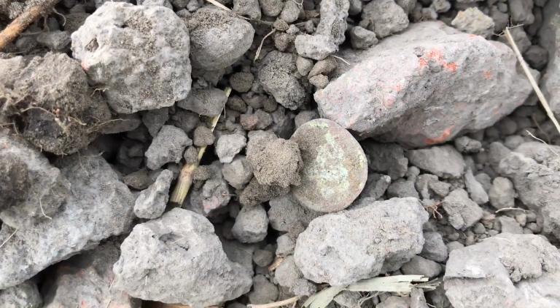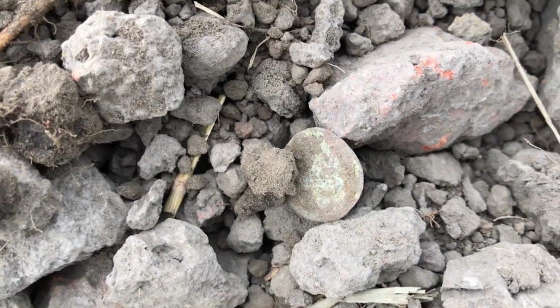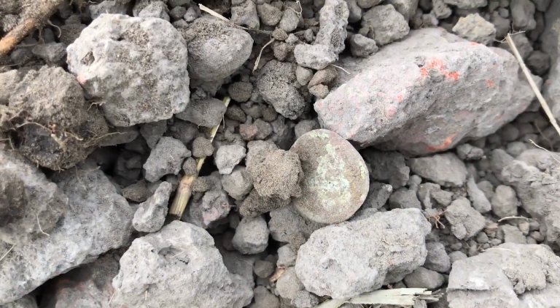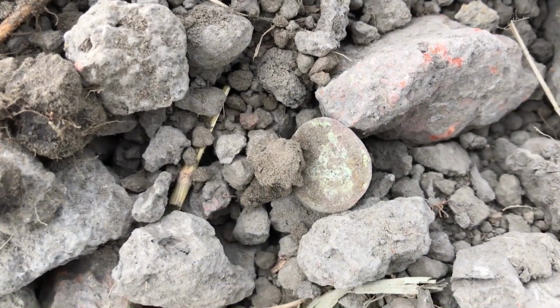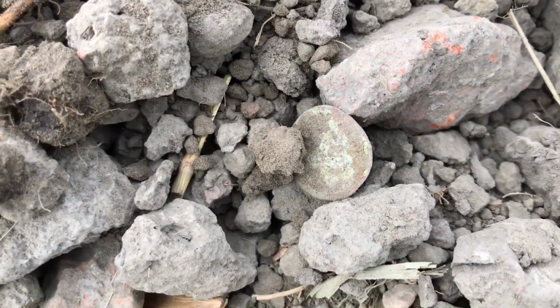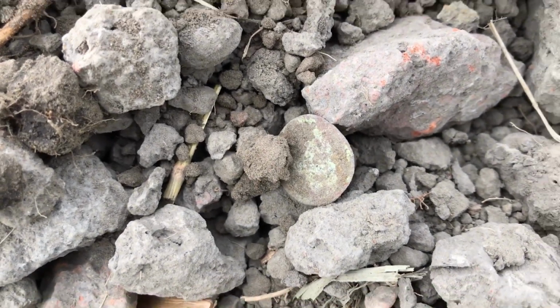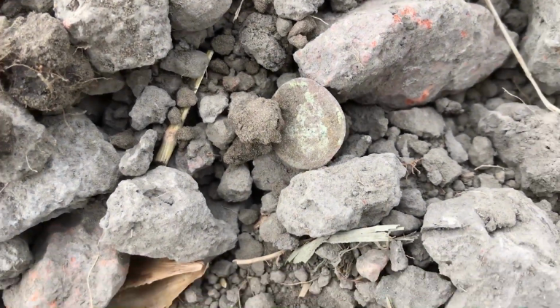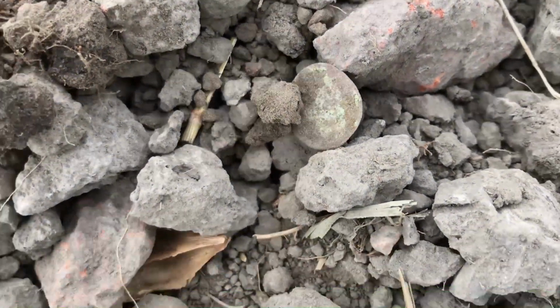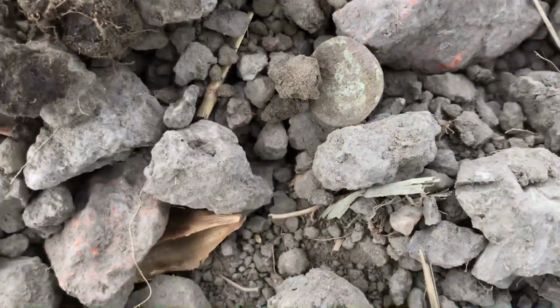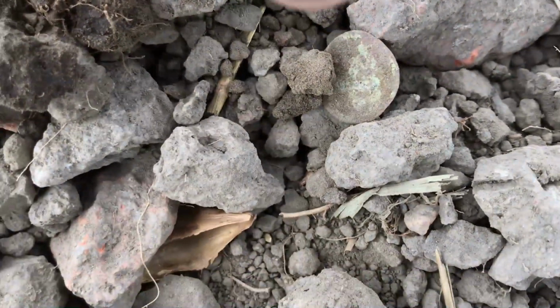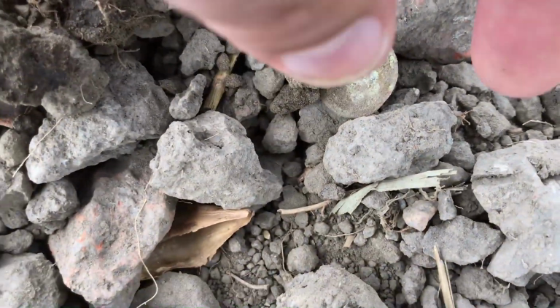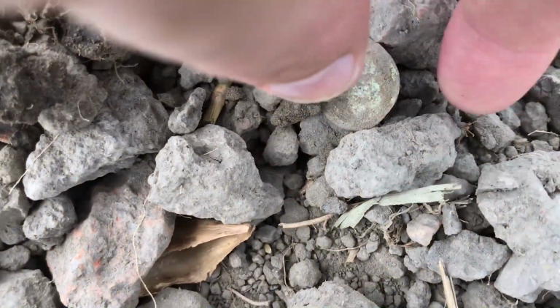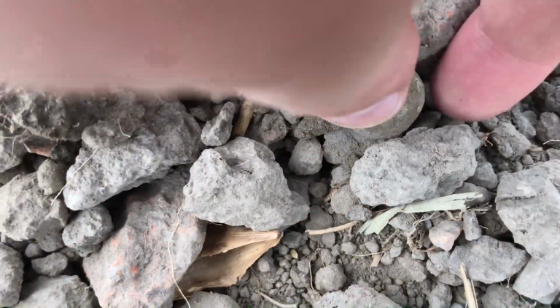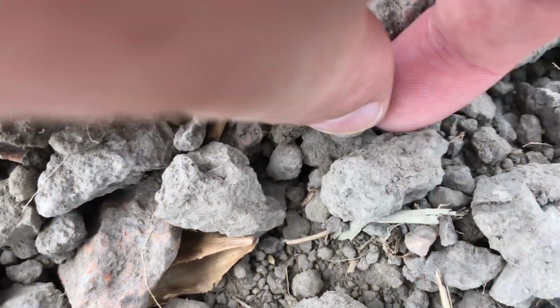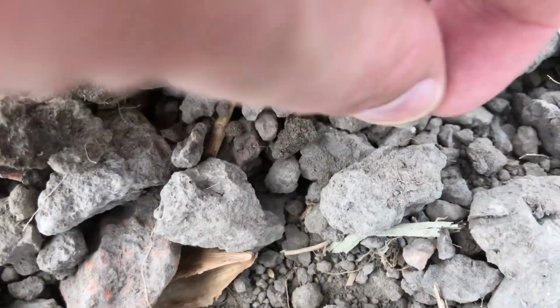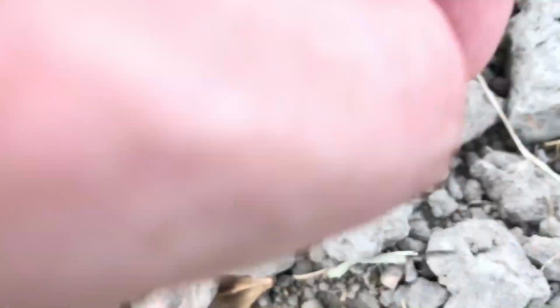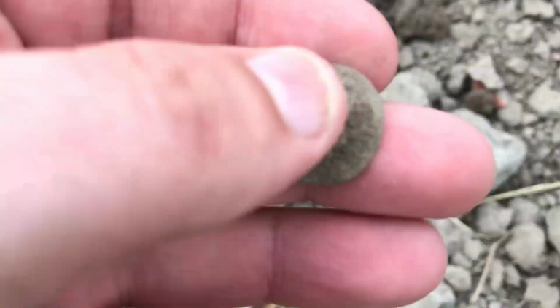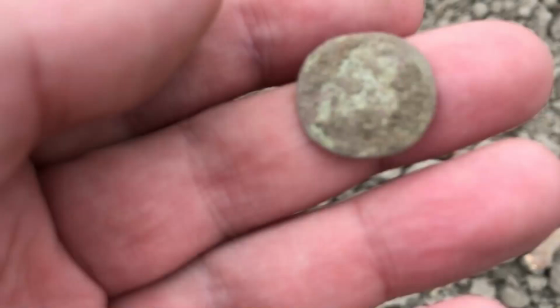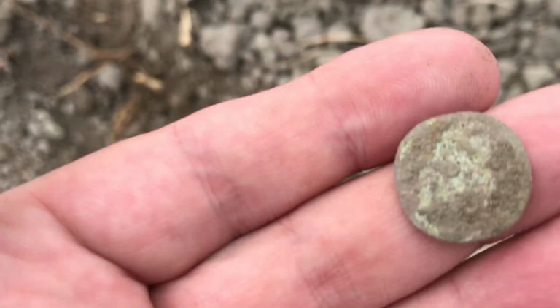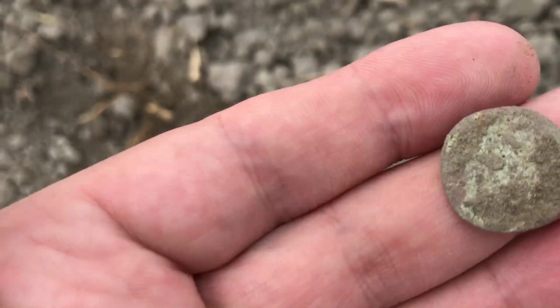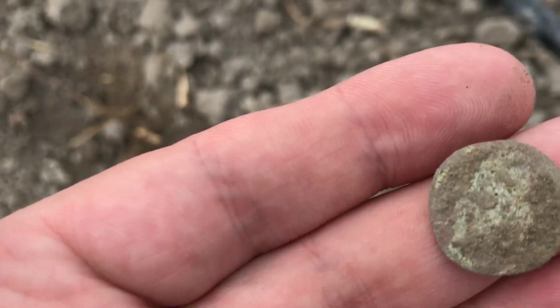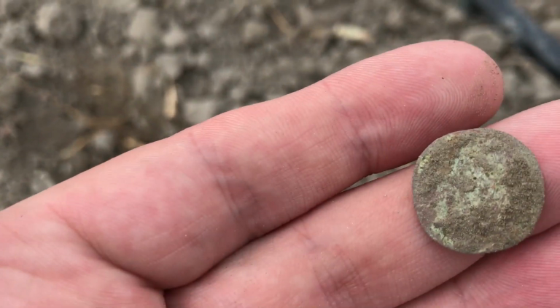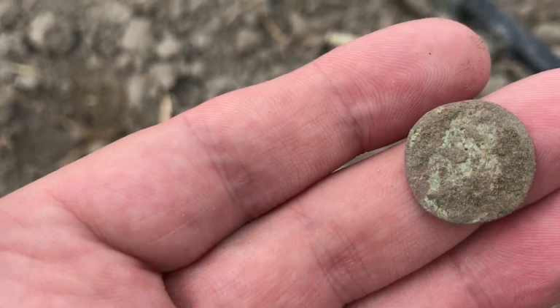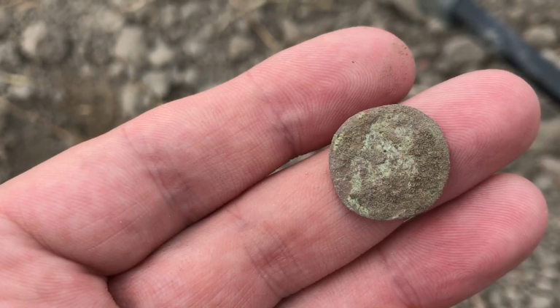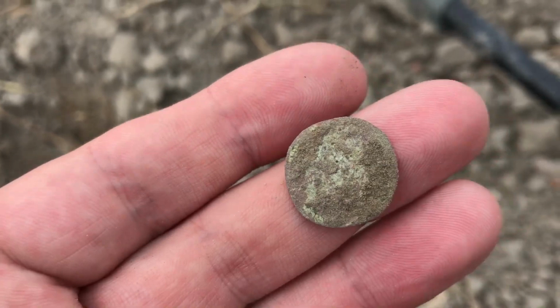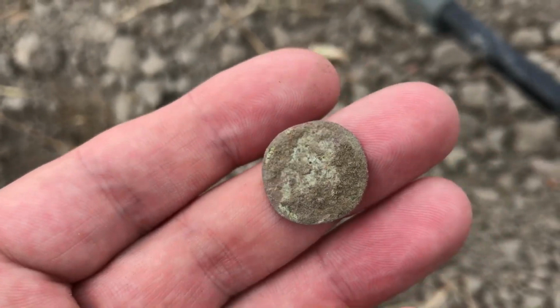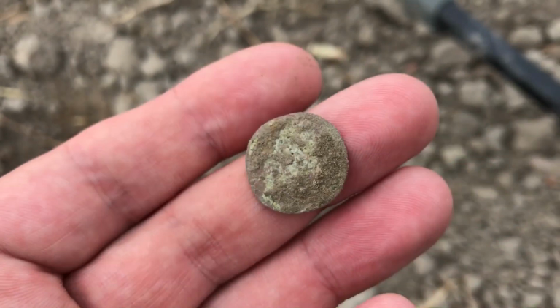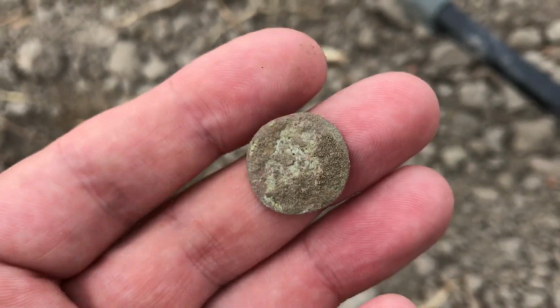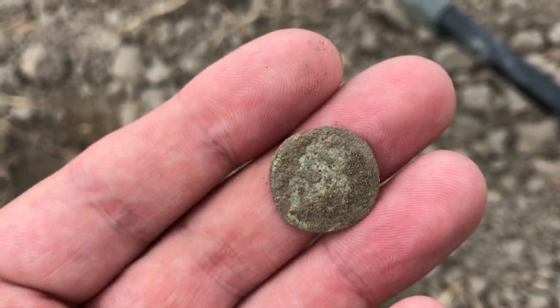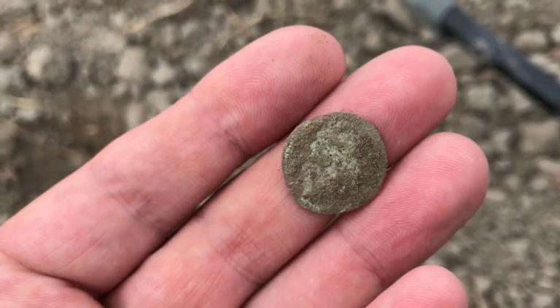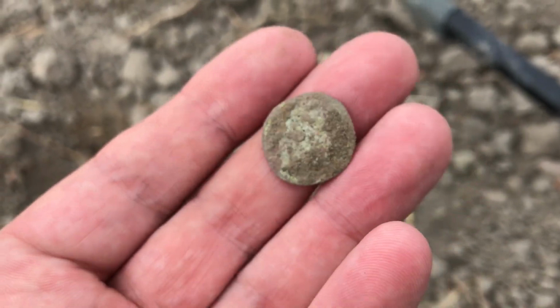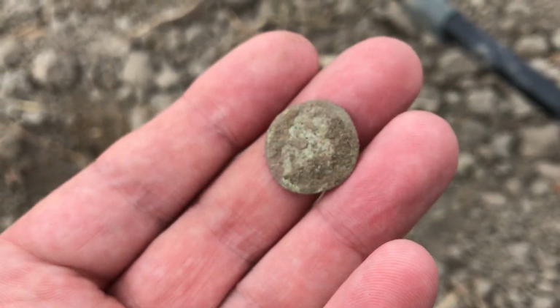And I found my second coin — this is definitely a Duit.